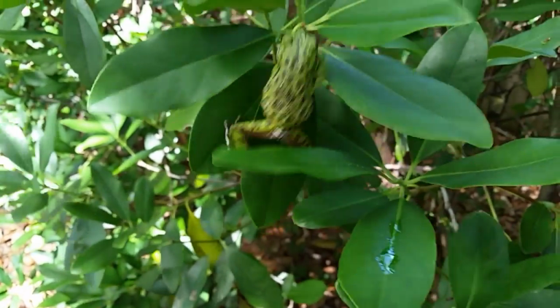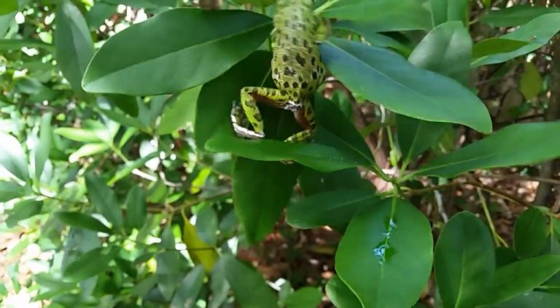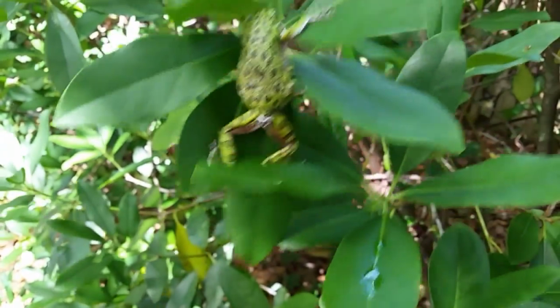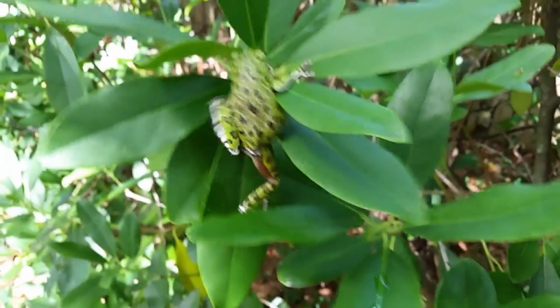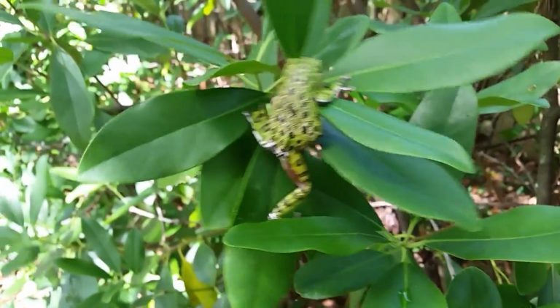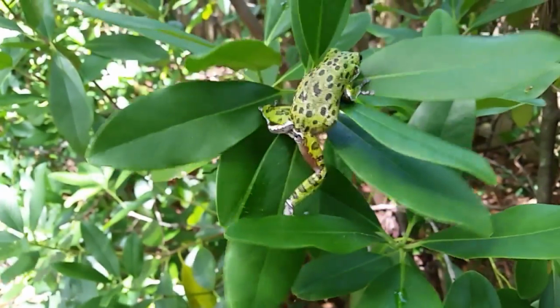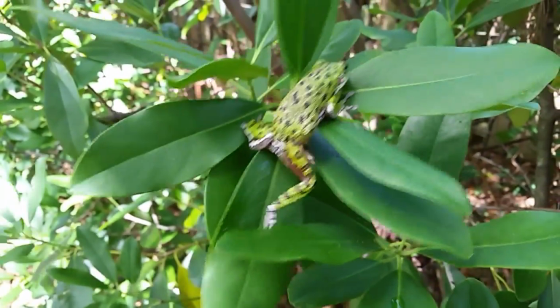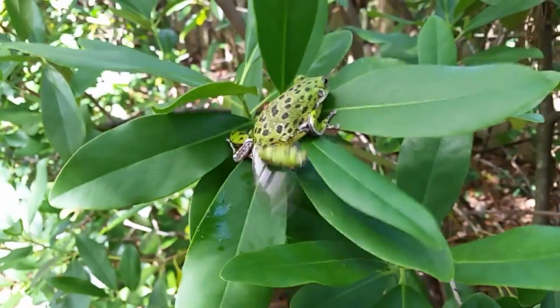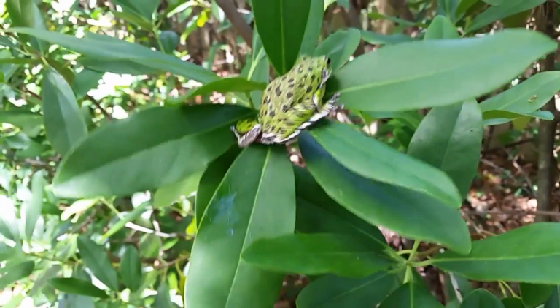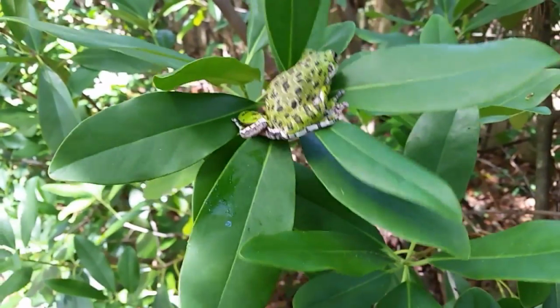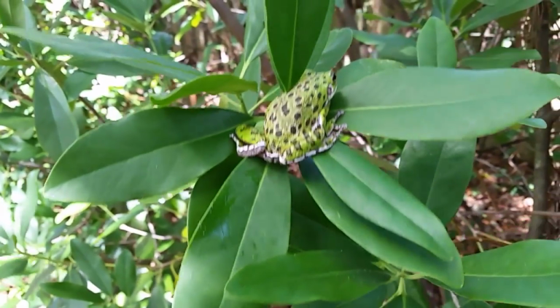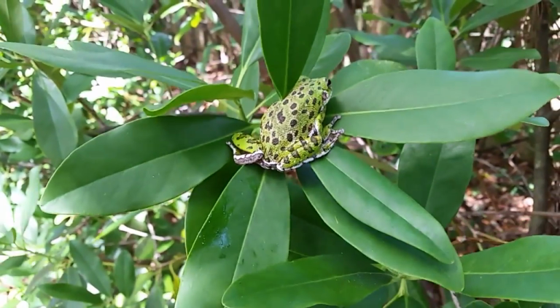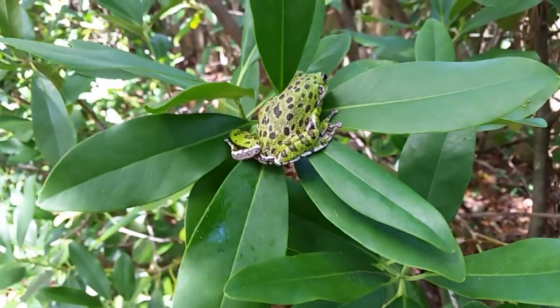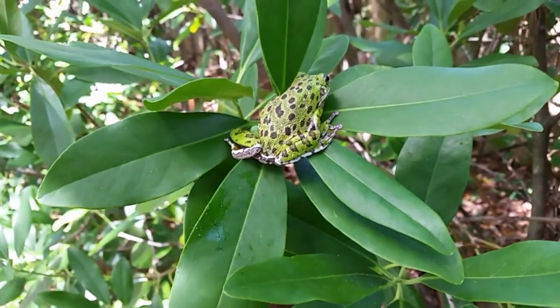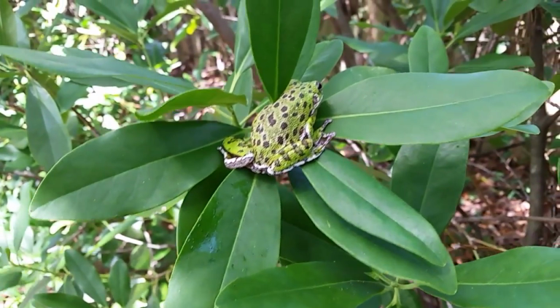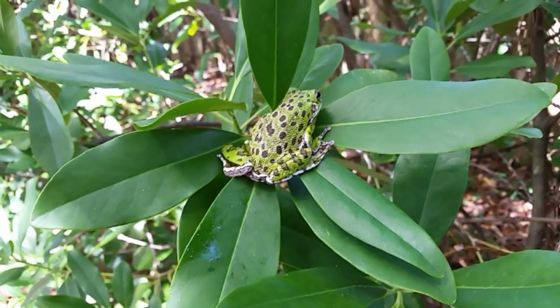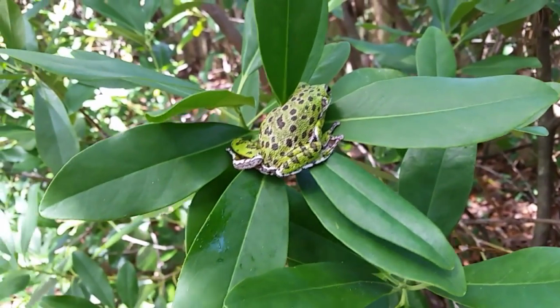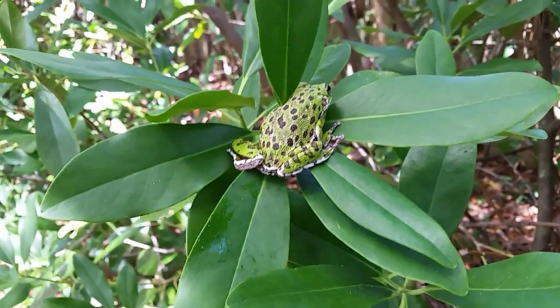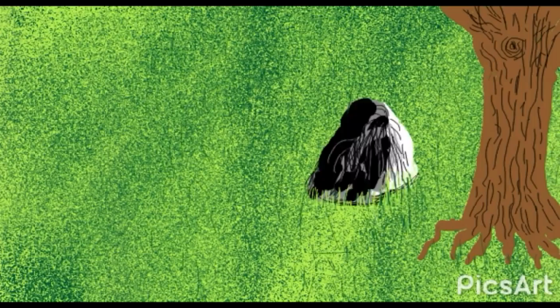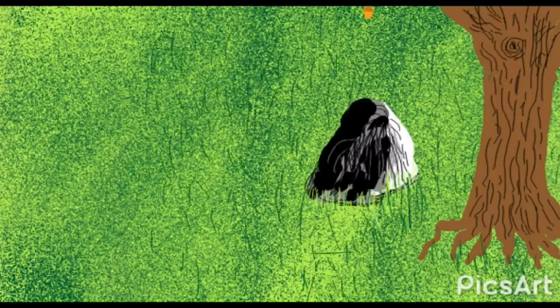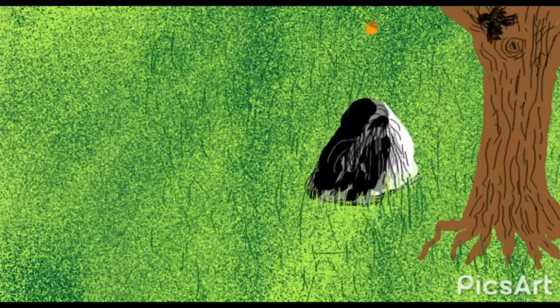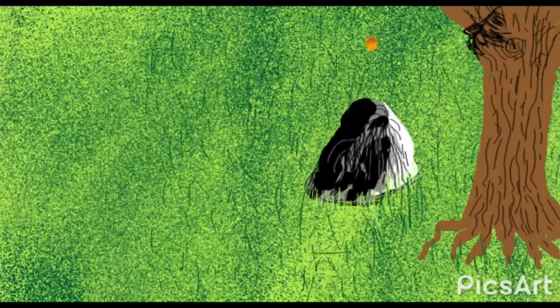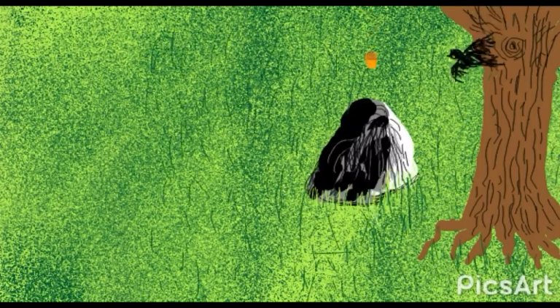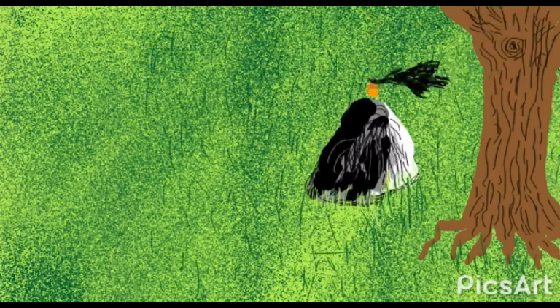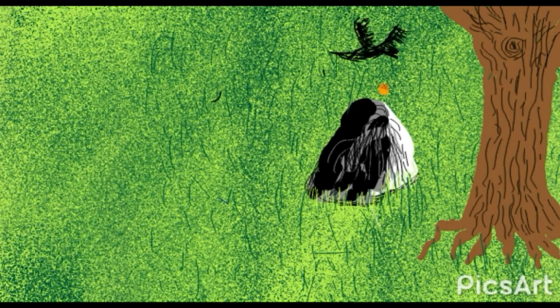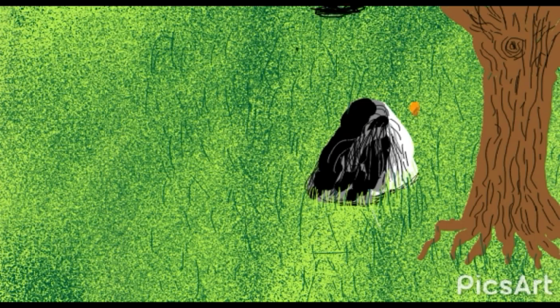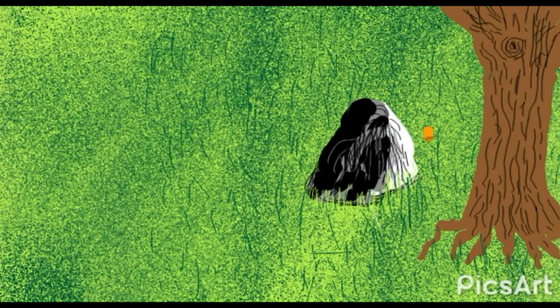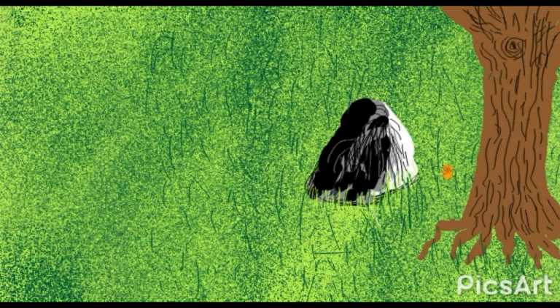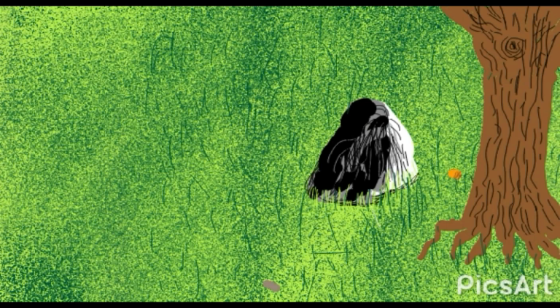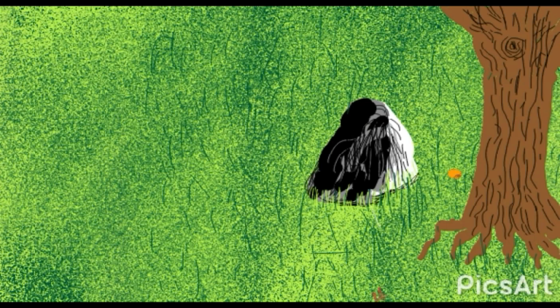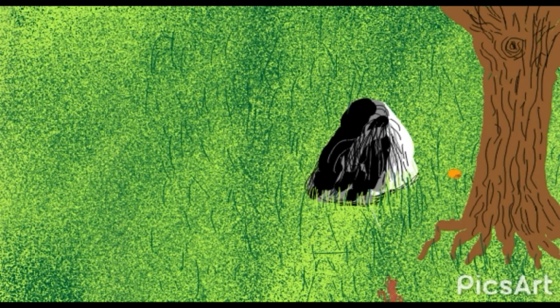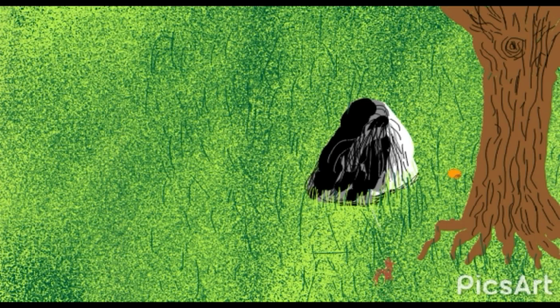Right there, right there — now look at that thing! That's truly one of the coolest tree frogs I've ever seen. That's the barking tree frog.